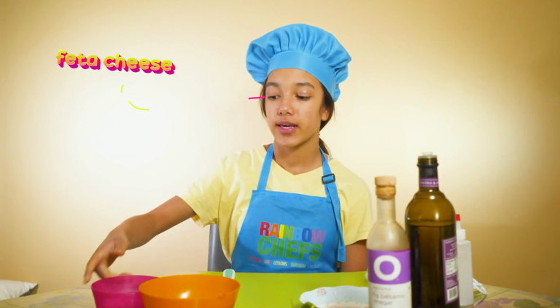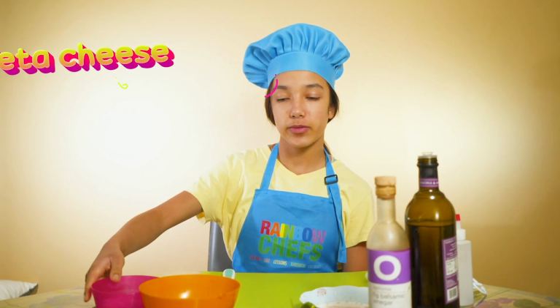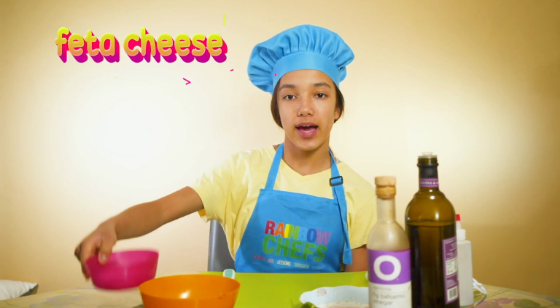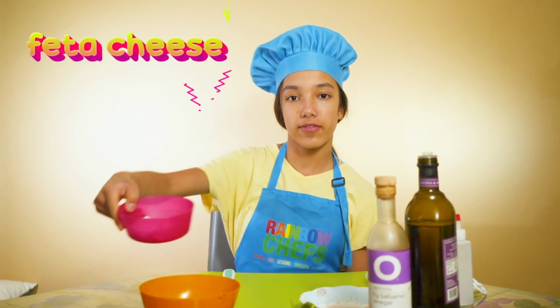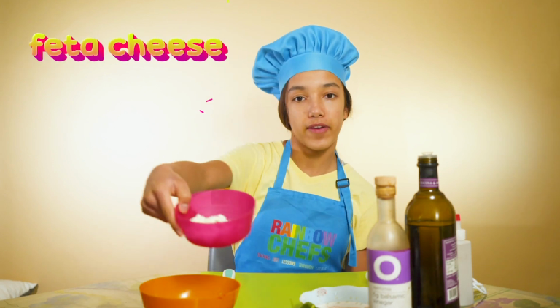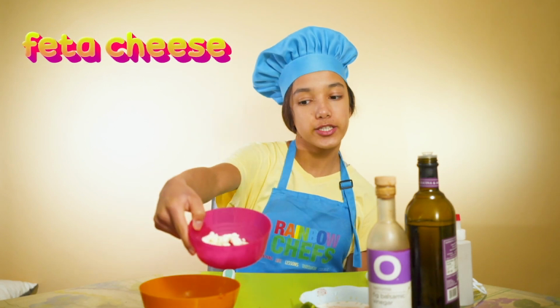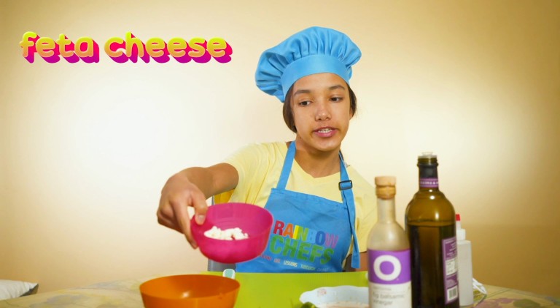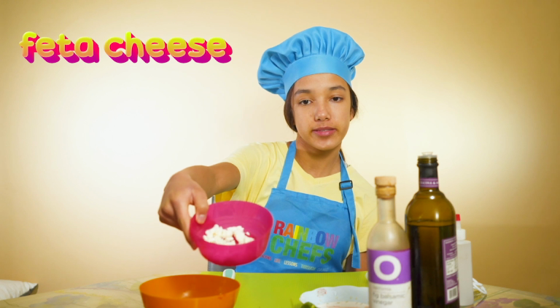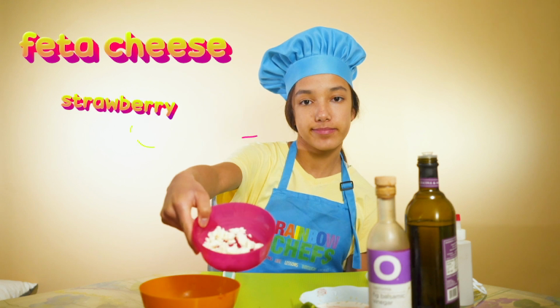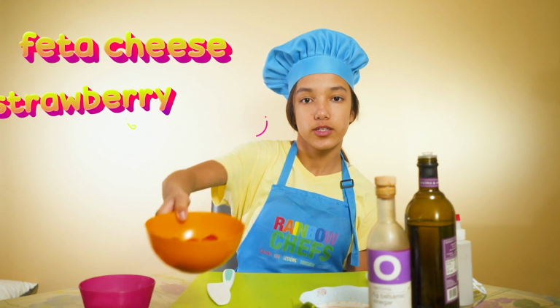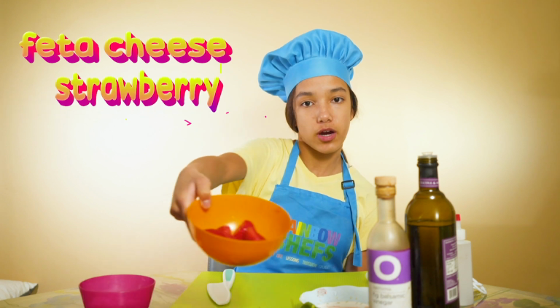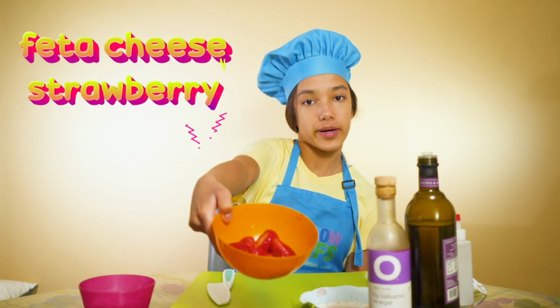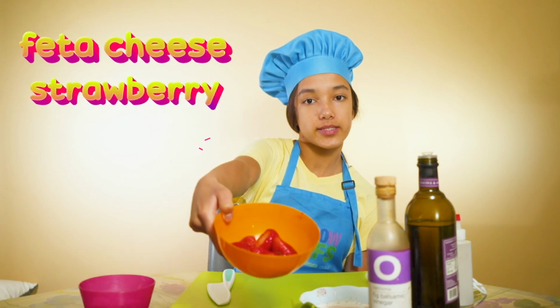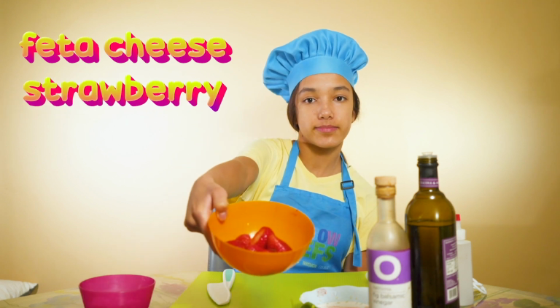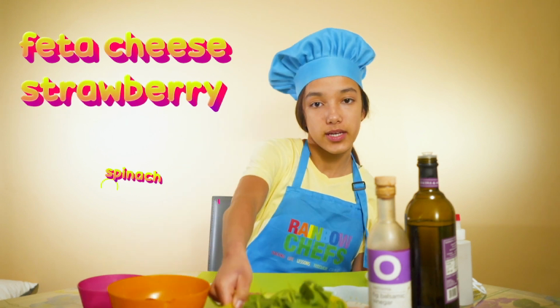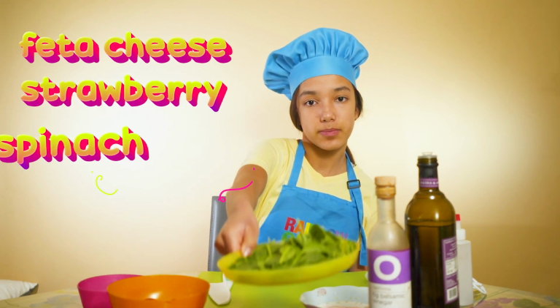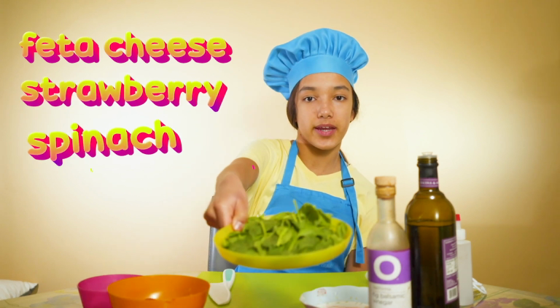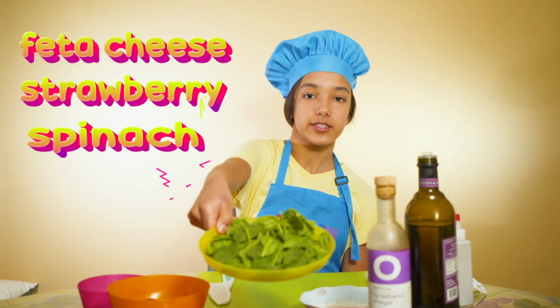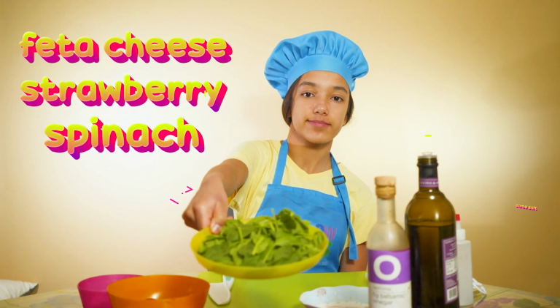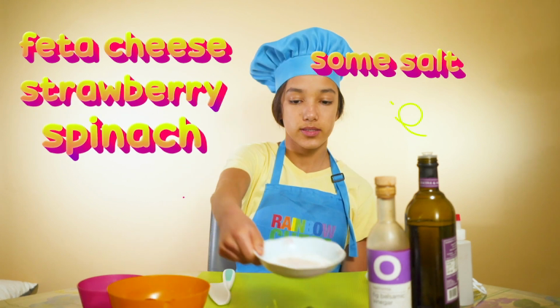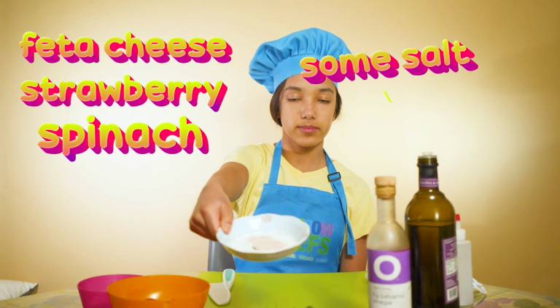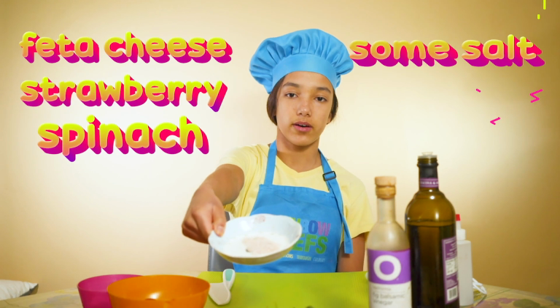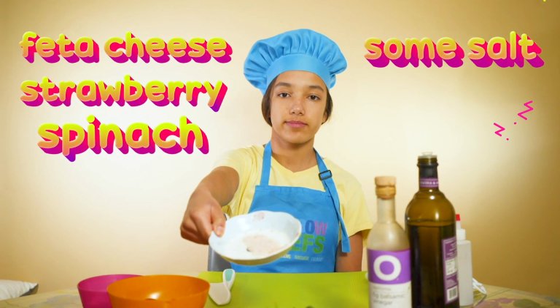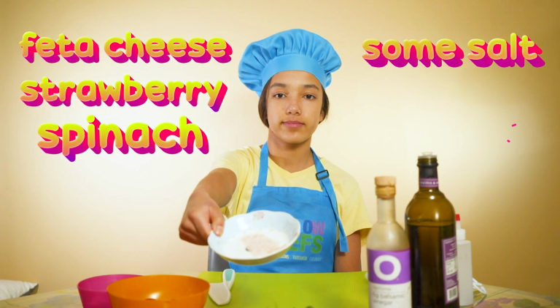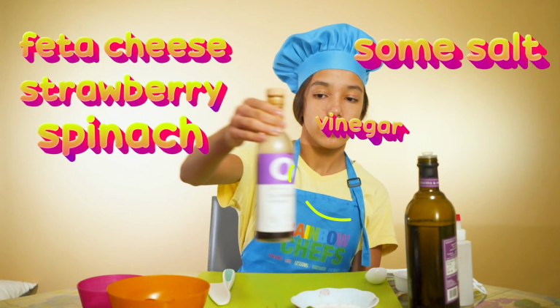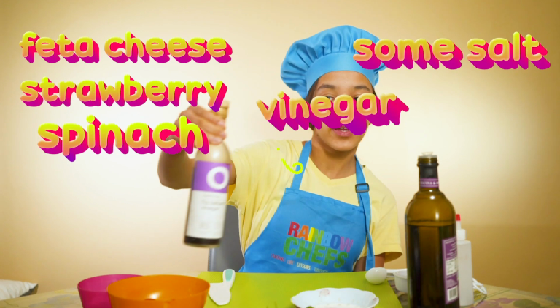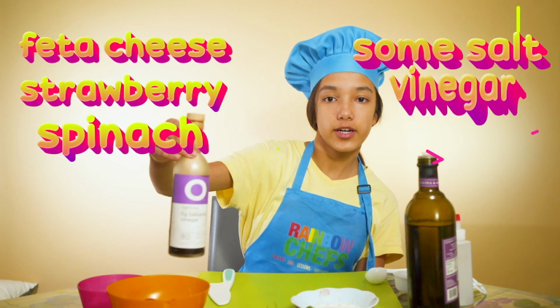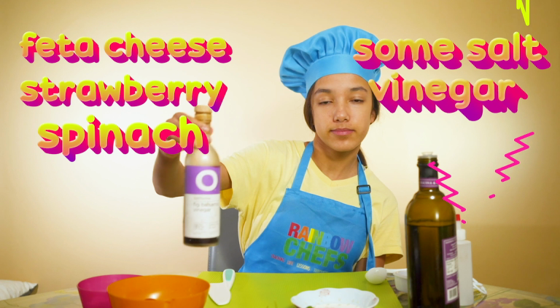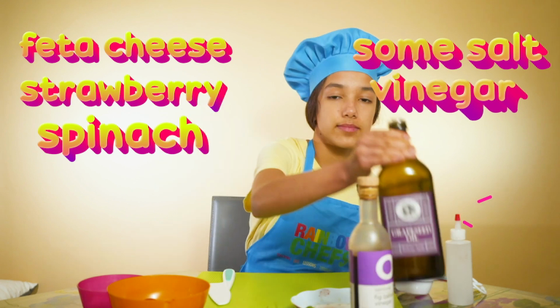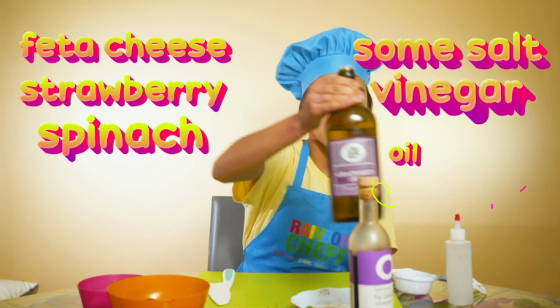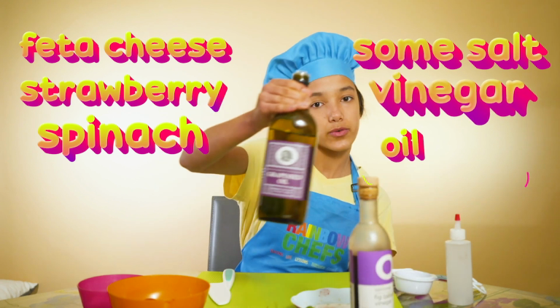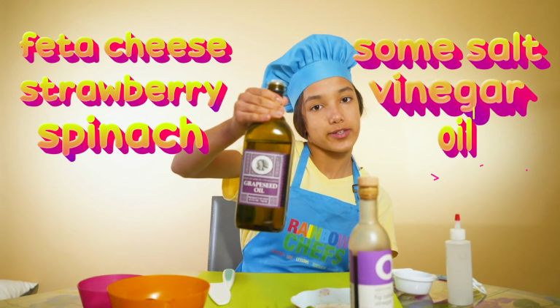Here we have feta cheese, strawberries, spinach, some salt, vinegar, and oil.